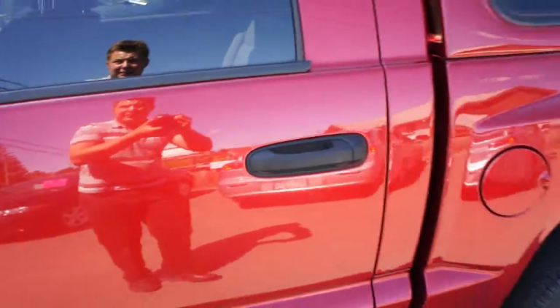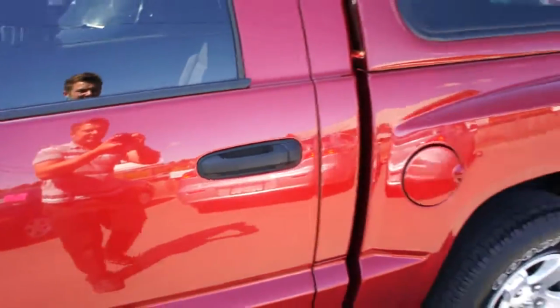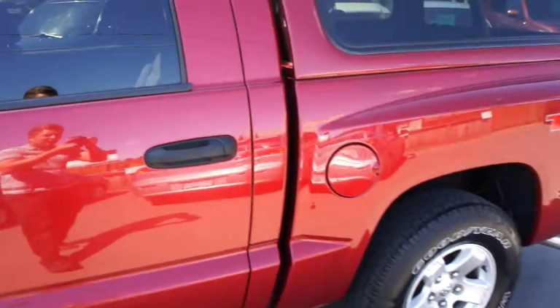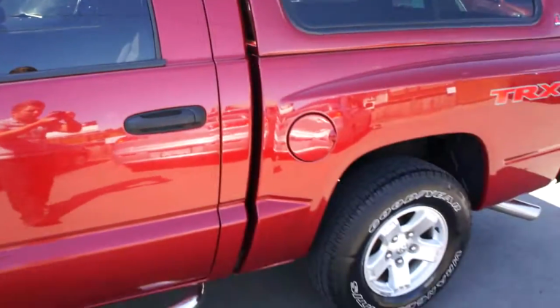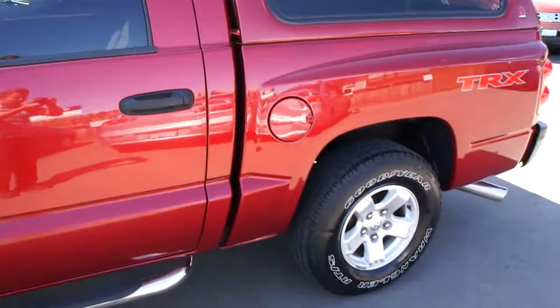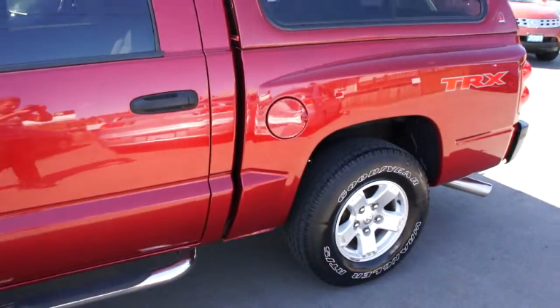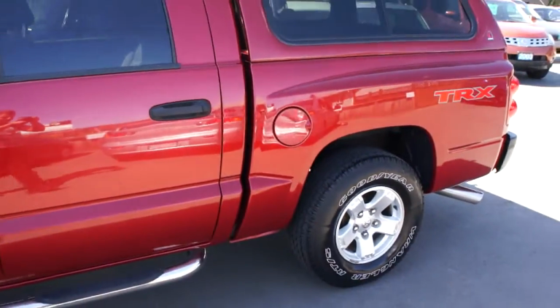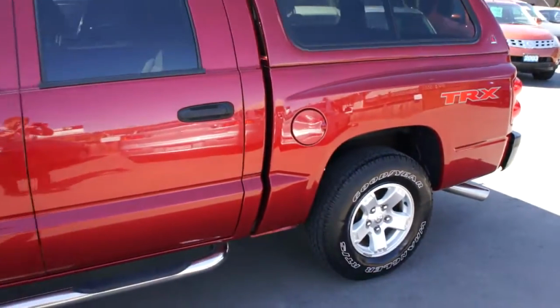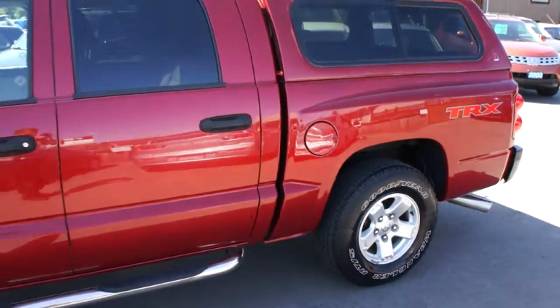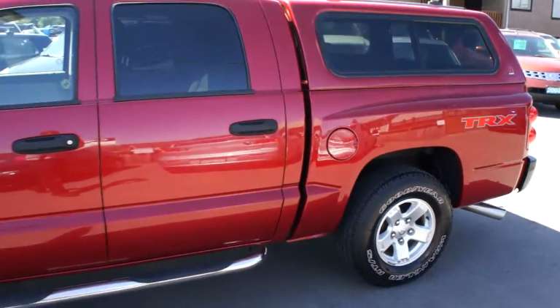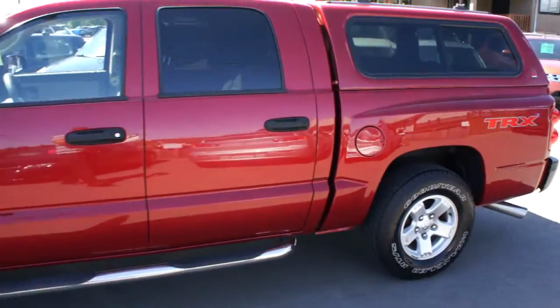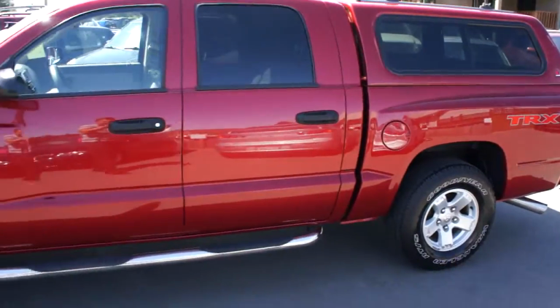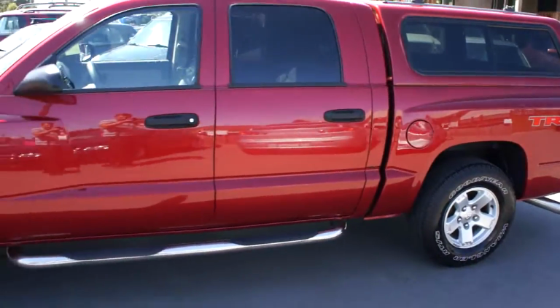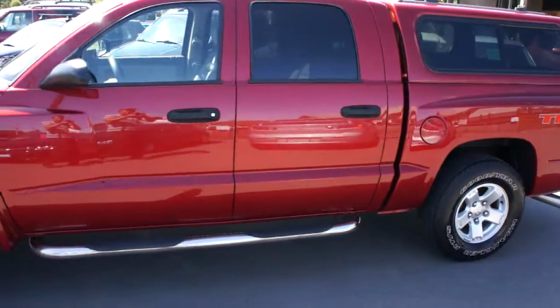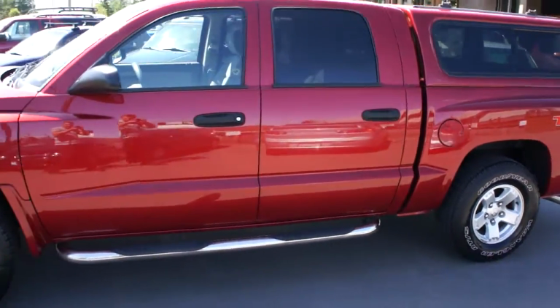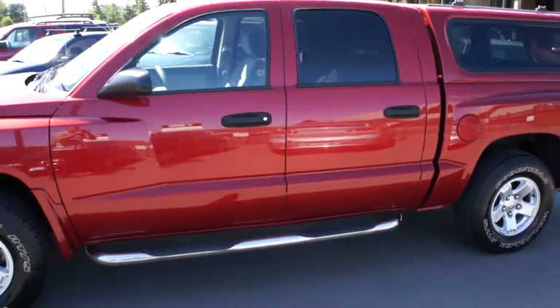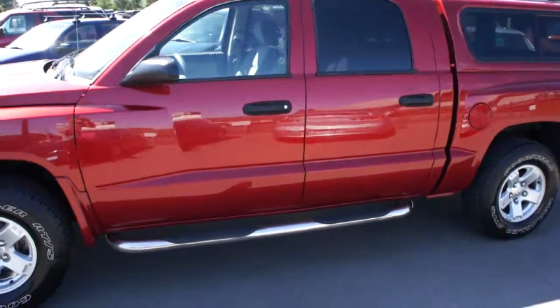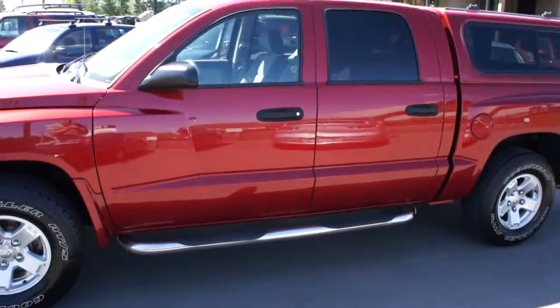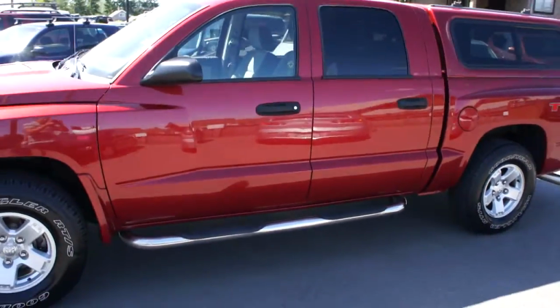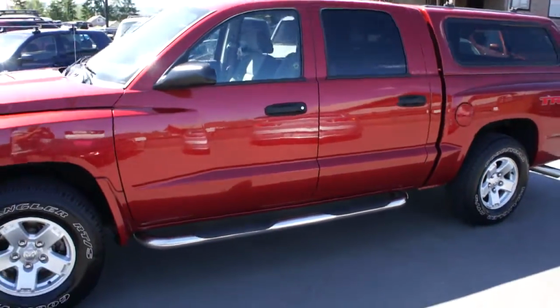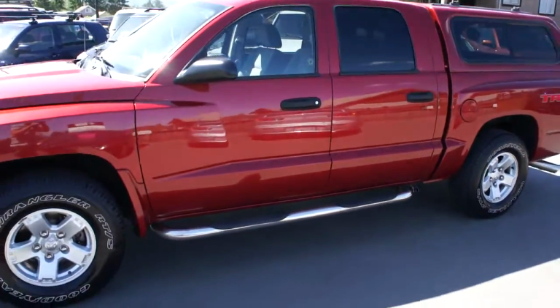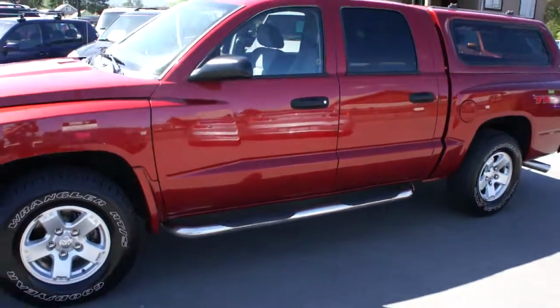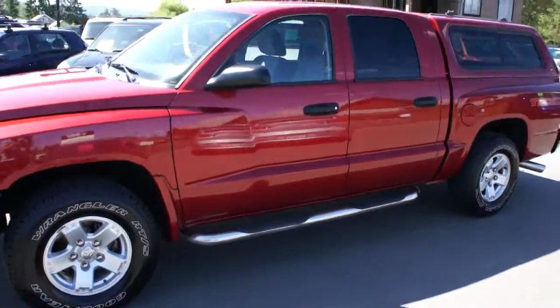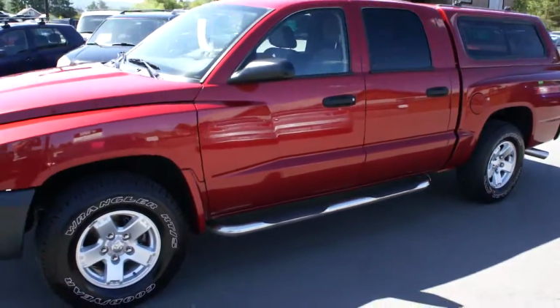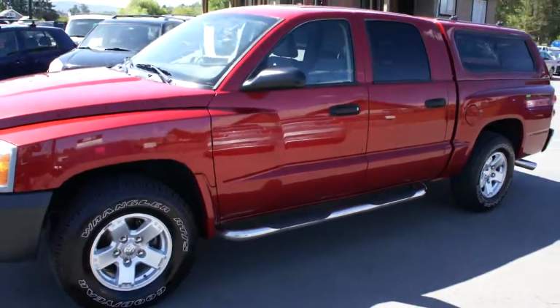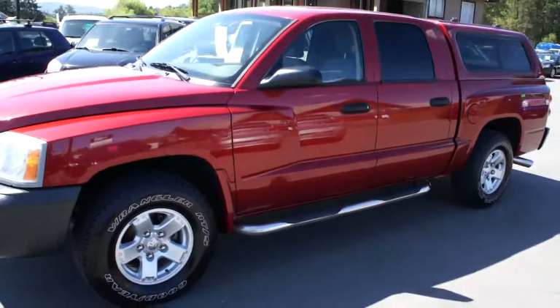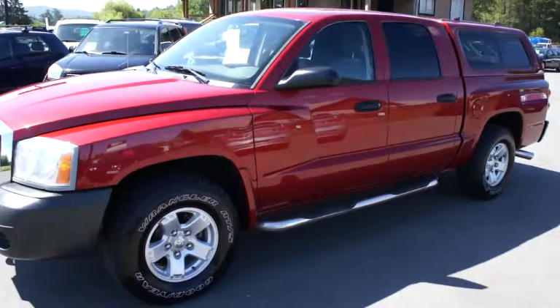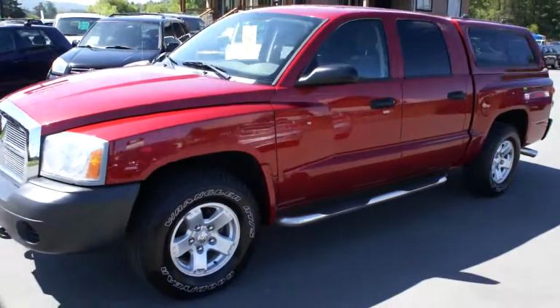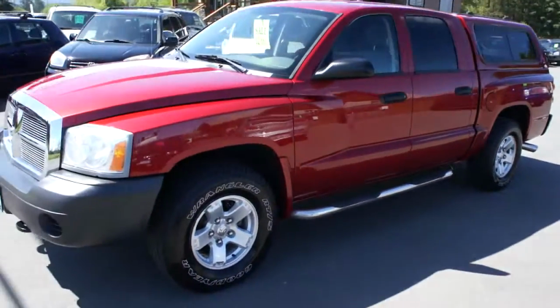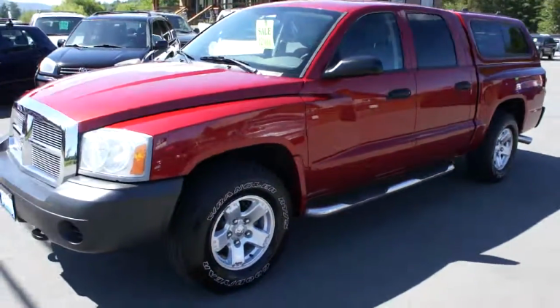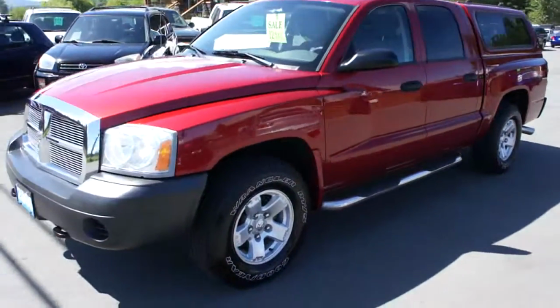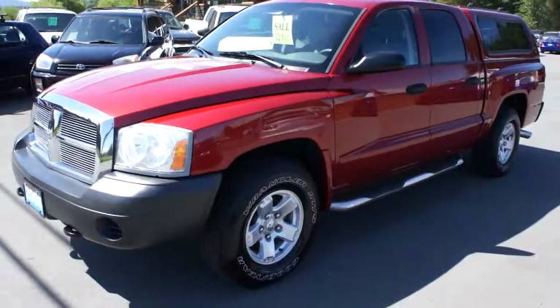You can view this Dodge Dakota at Kolenberg Motors at 3537 Couch and Lake Road in Duncan.